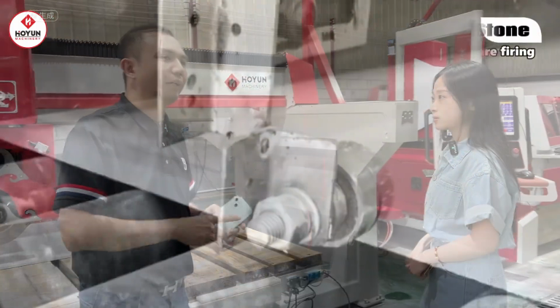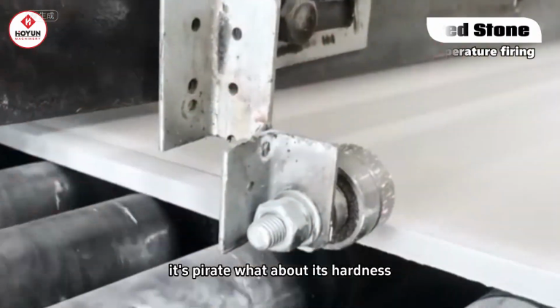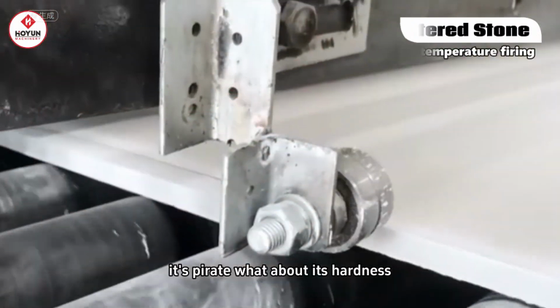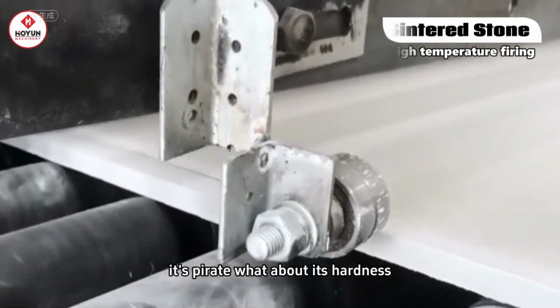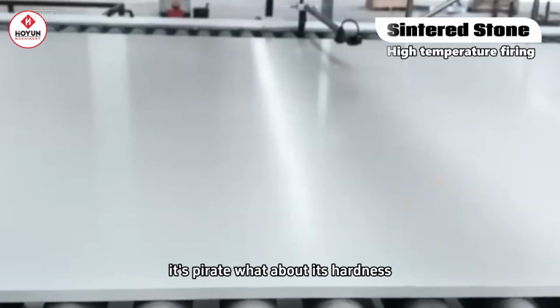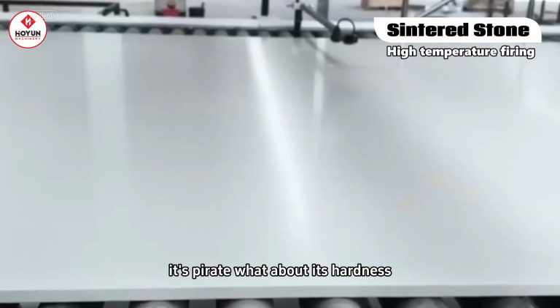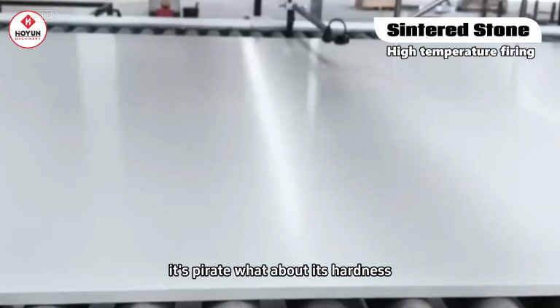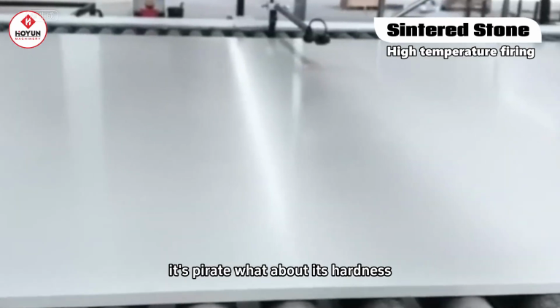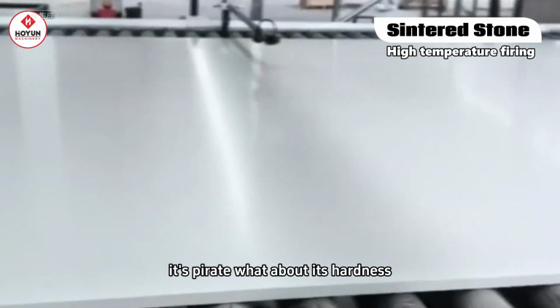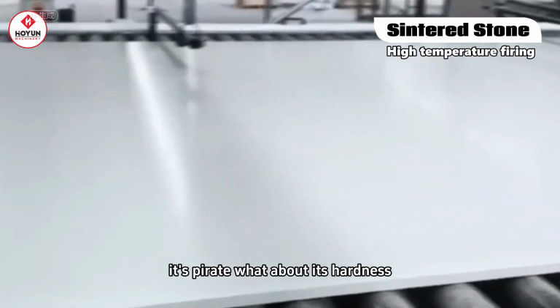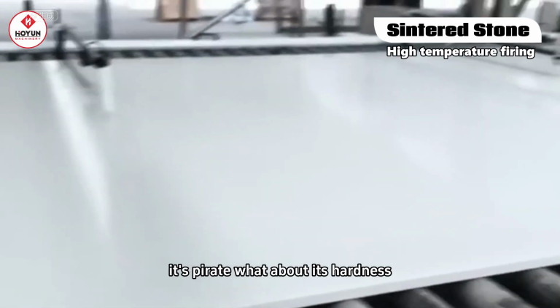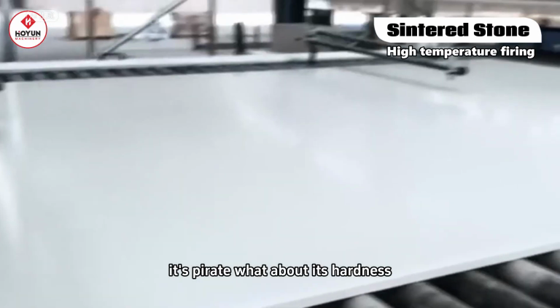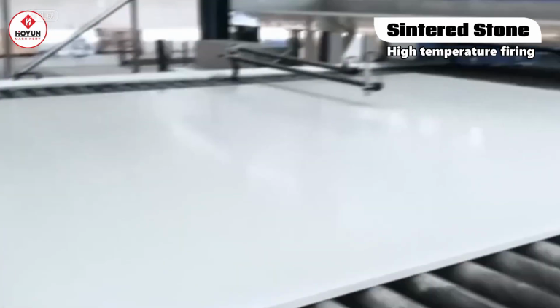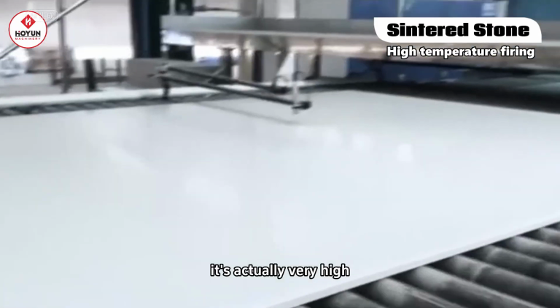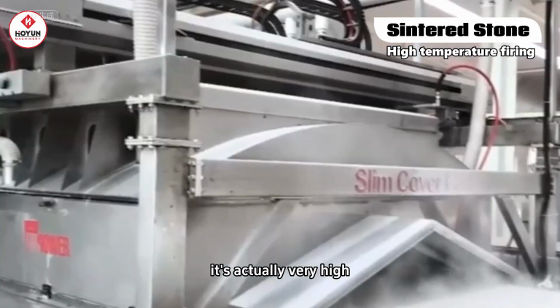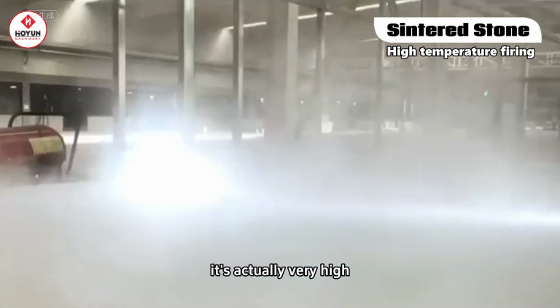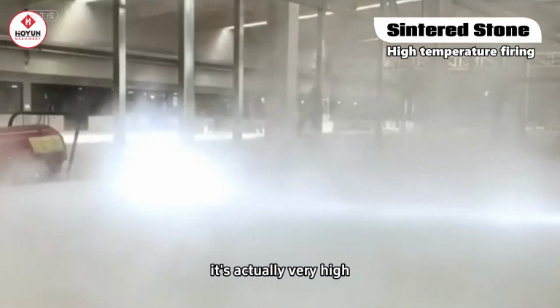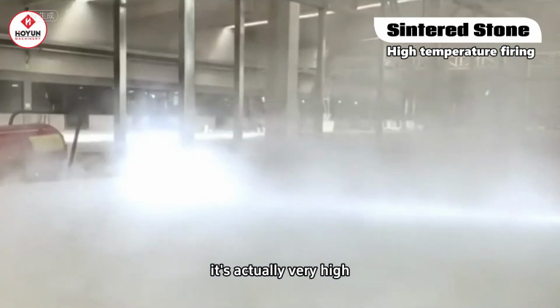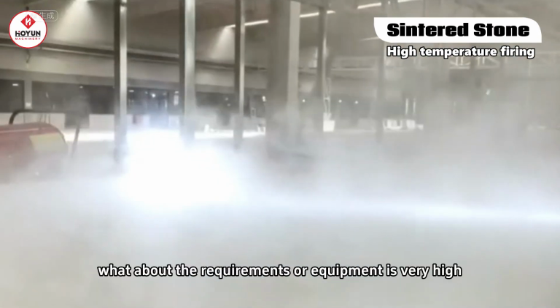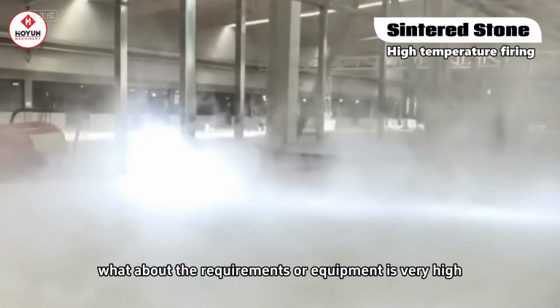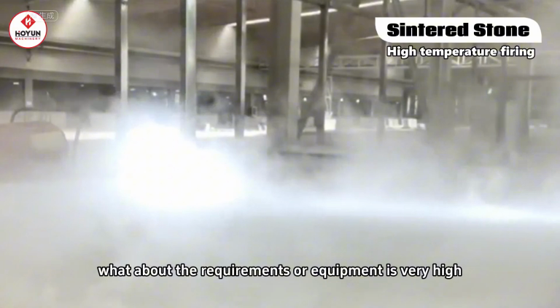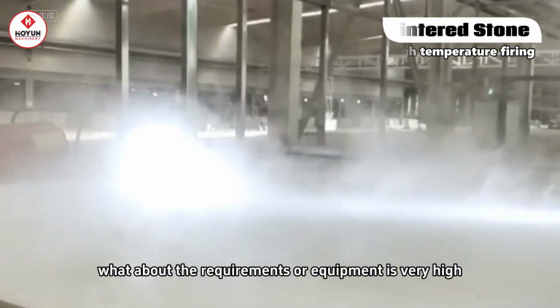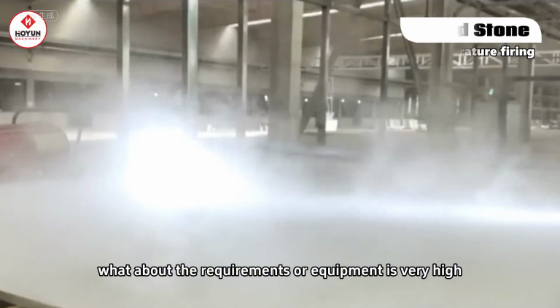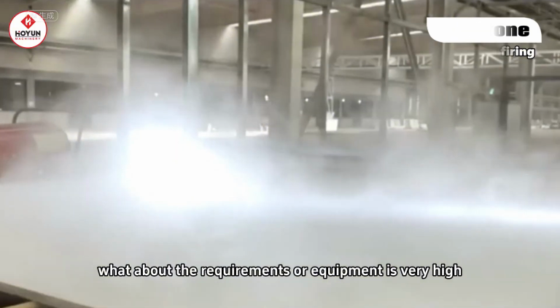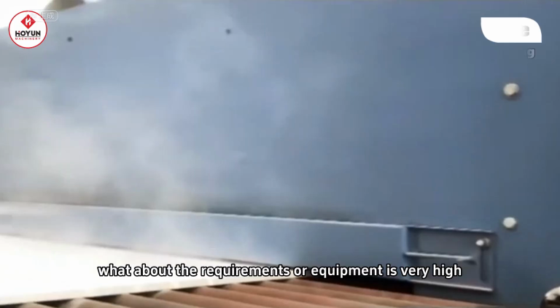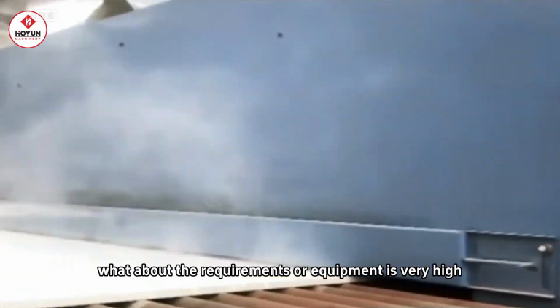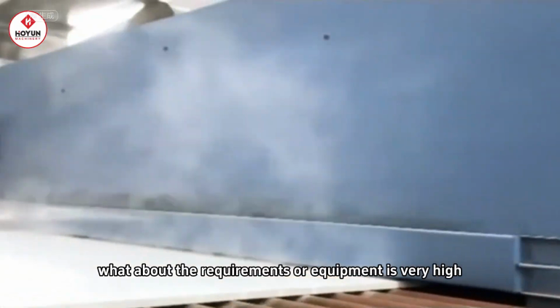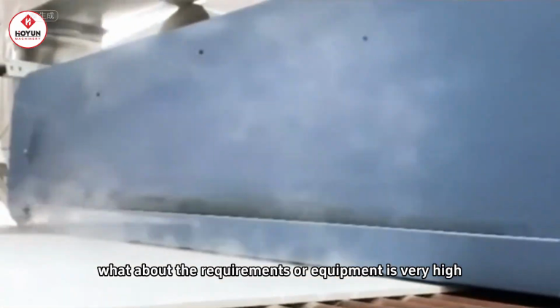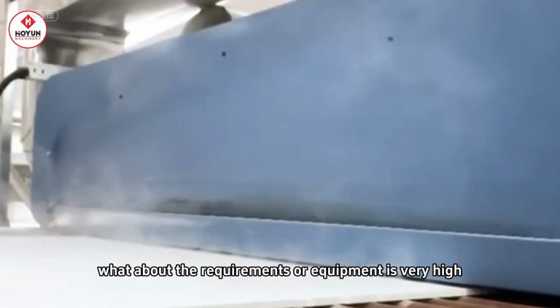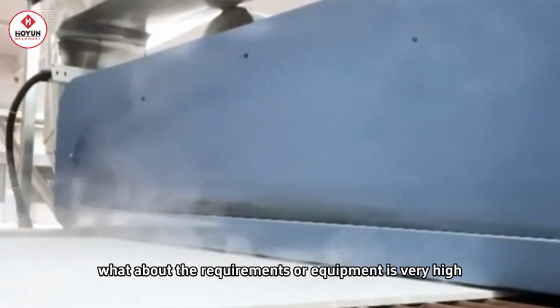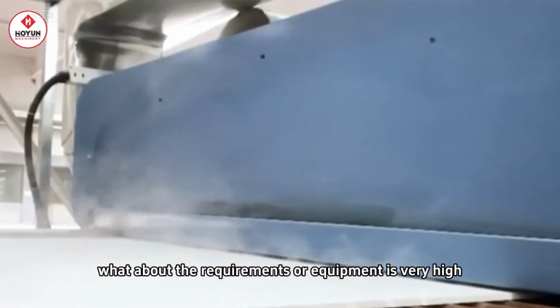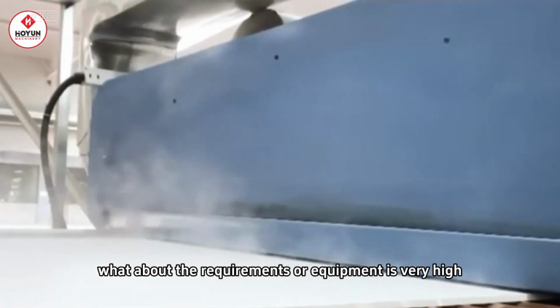It's sintered stone. What about its hardness? It's actually very high. What about the requirements for equipment? Also very high.